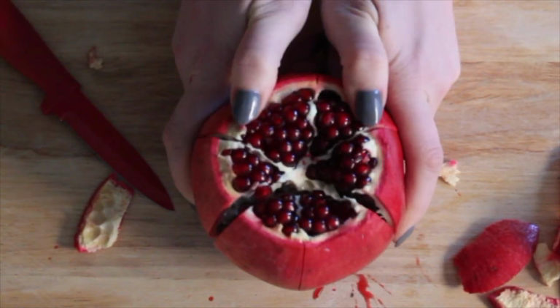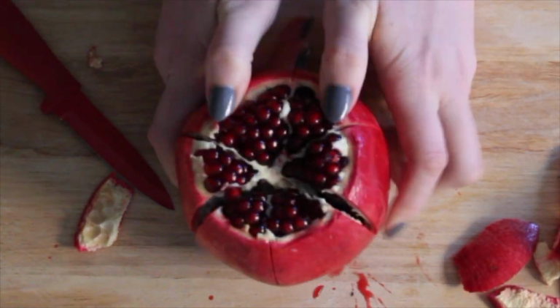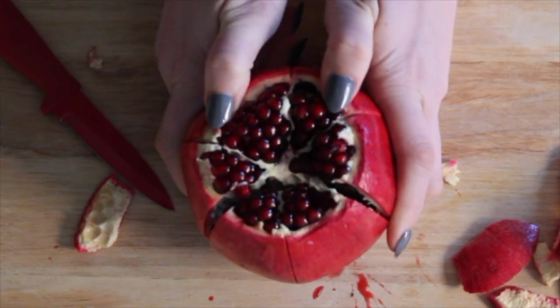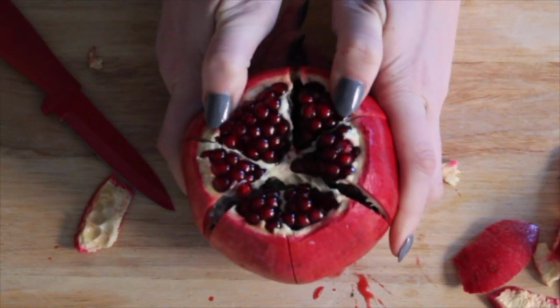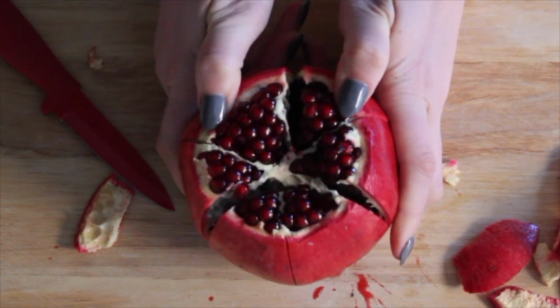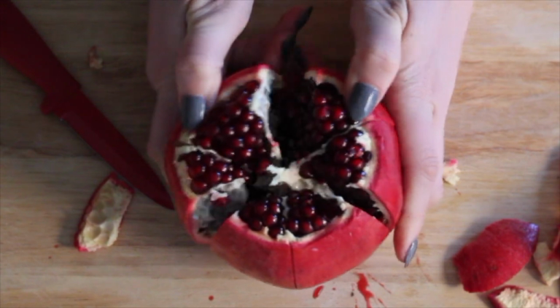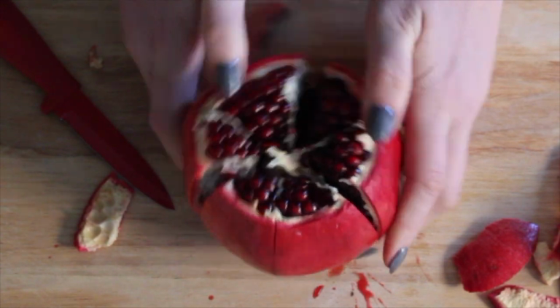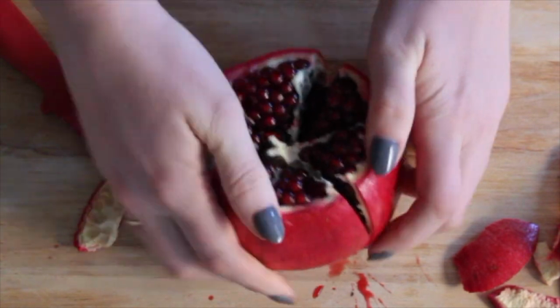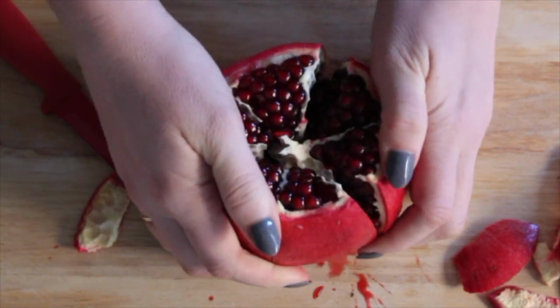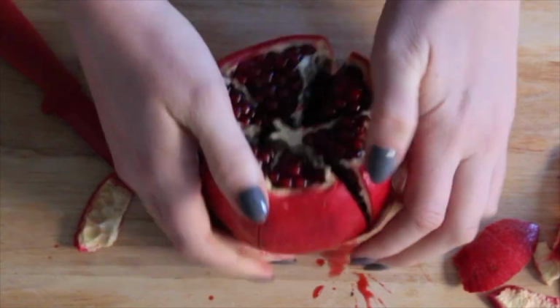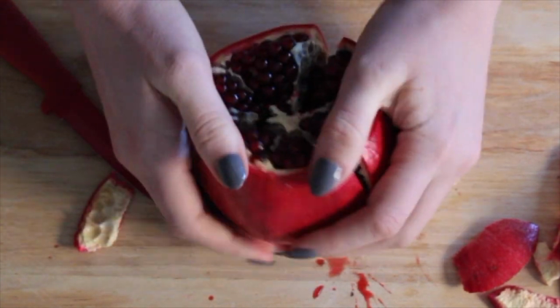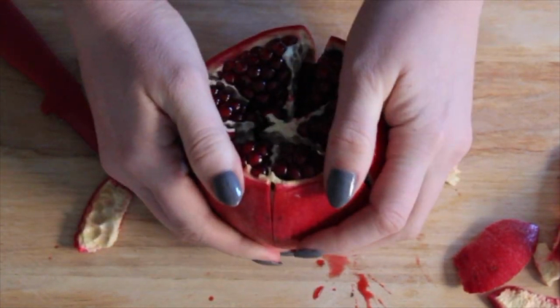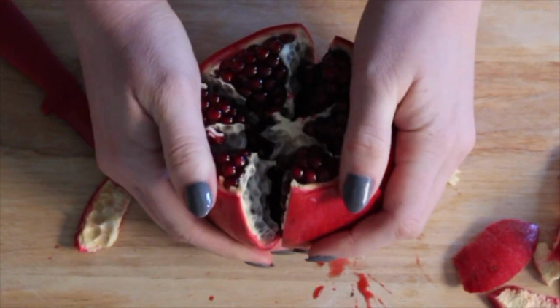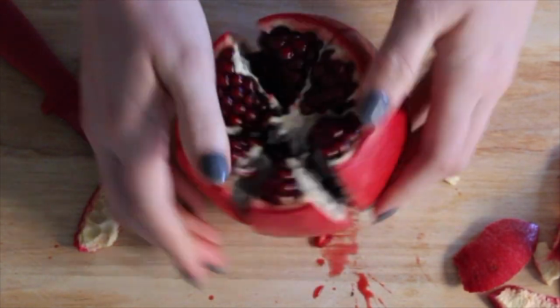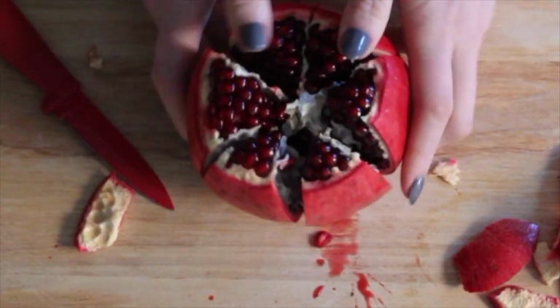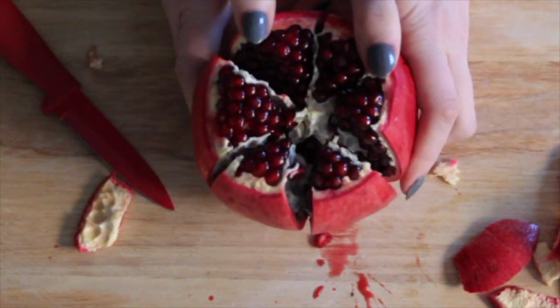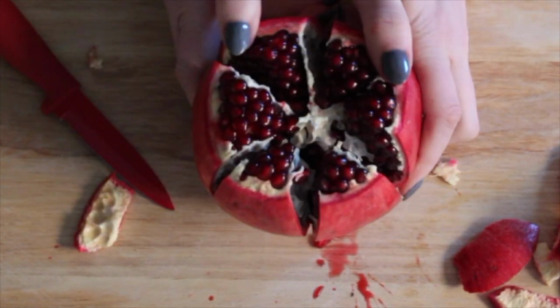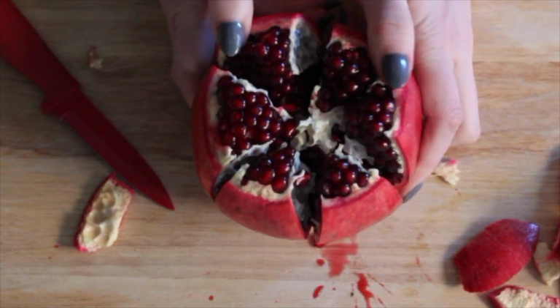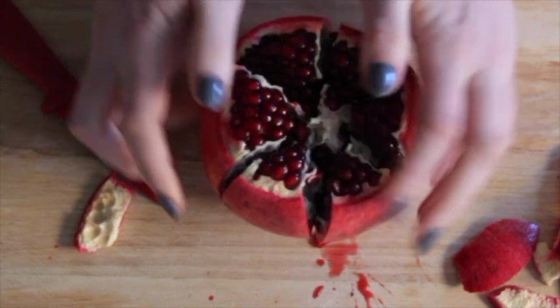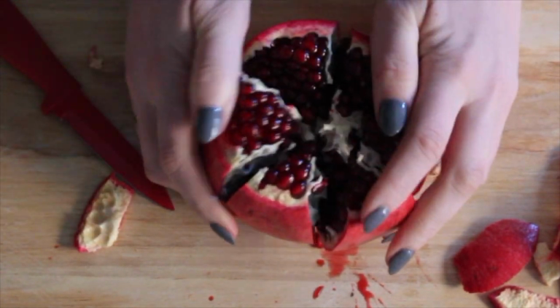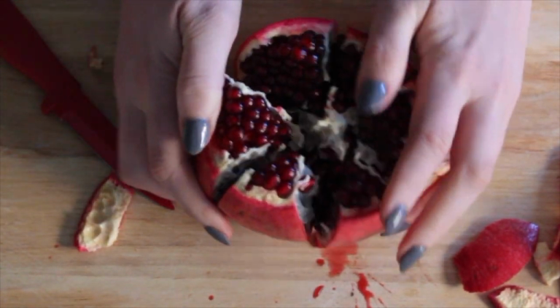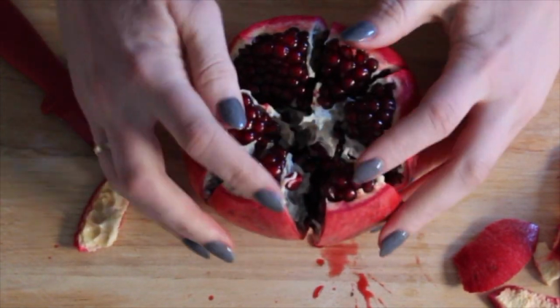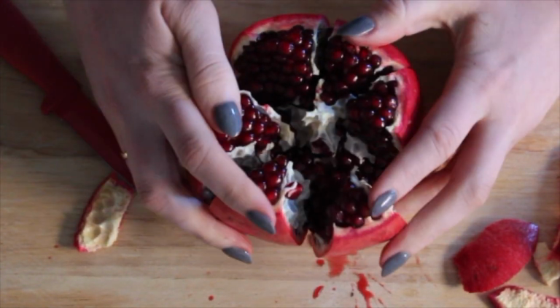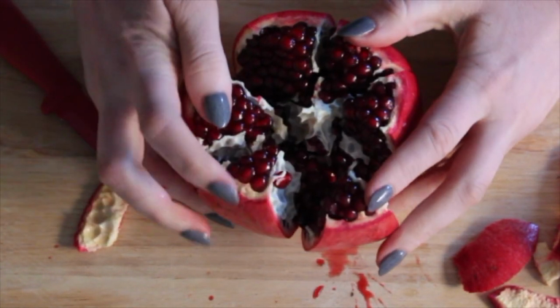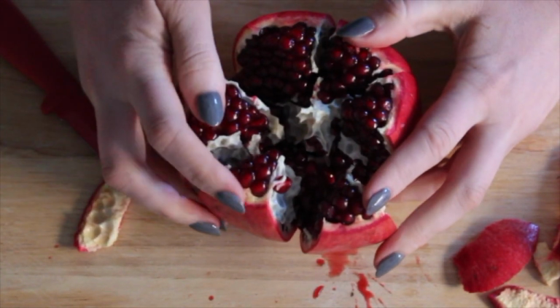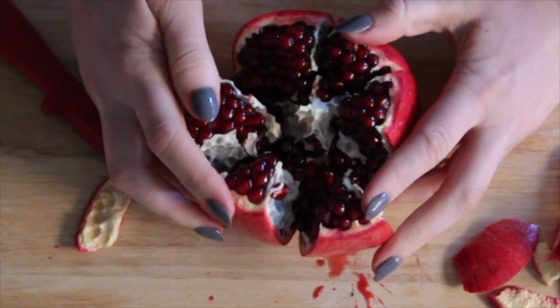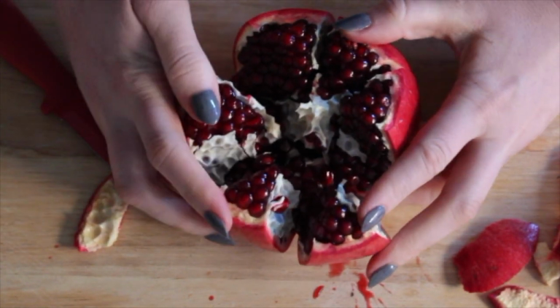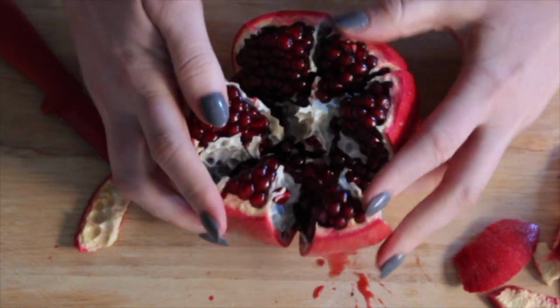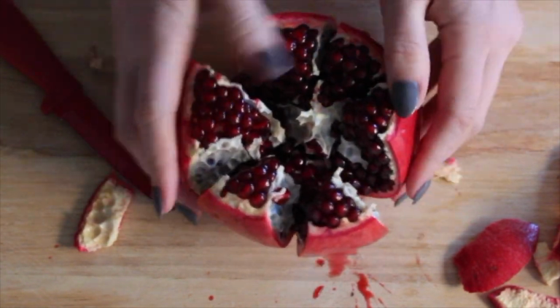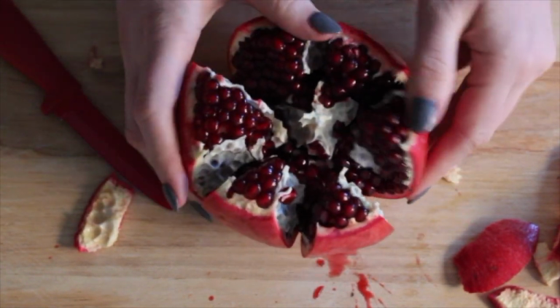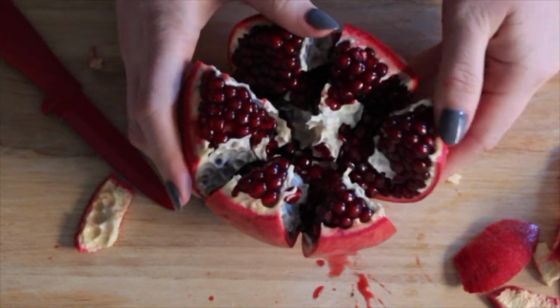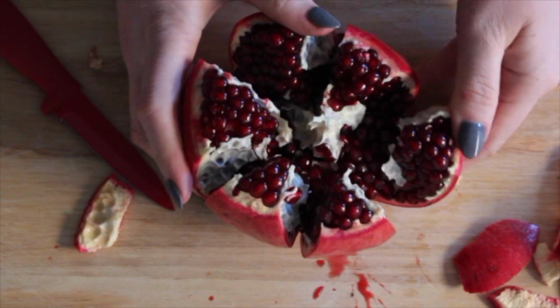You should be able to easily pull it apart at this point and then remove any of the skin in between.